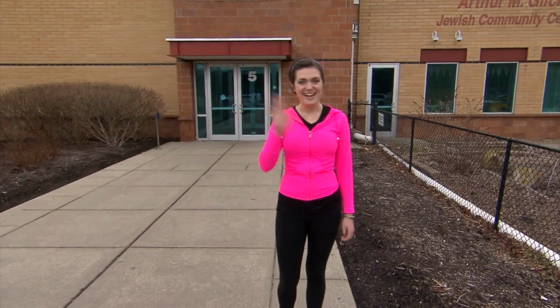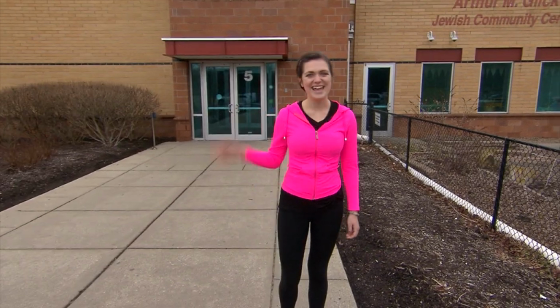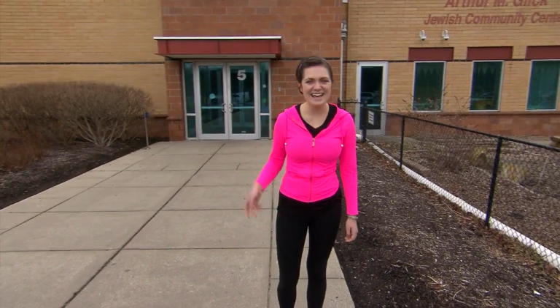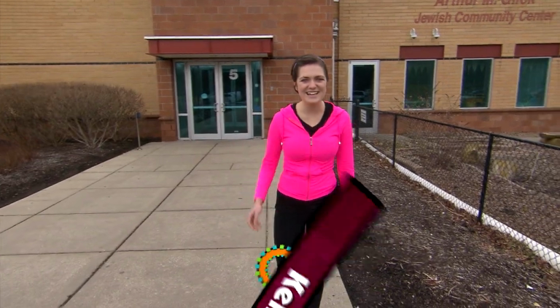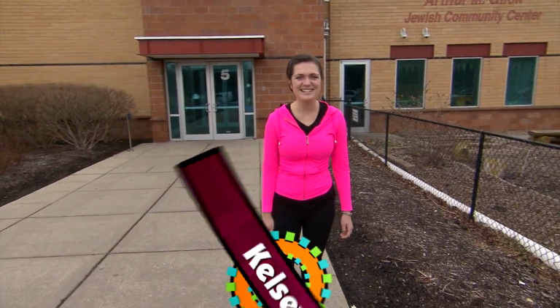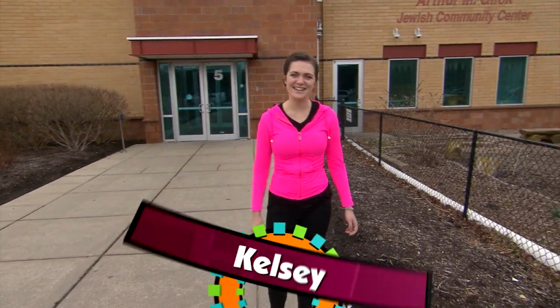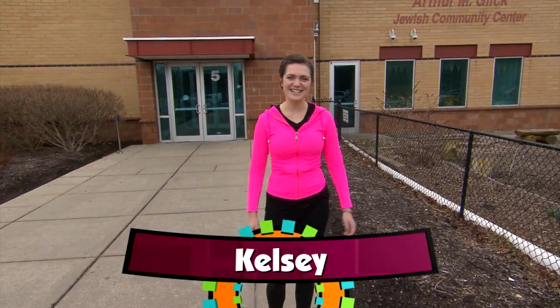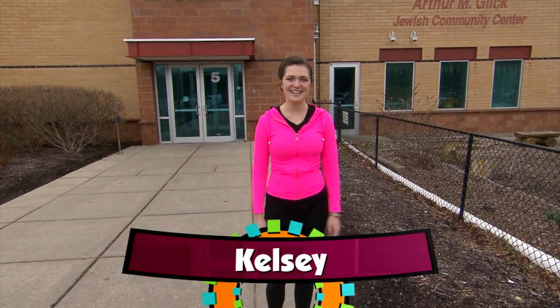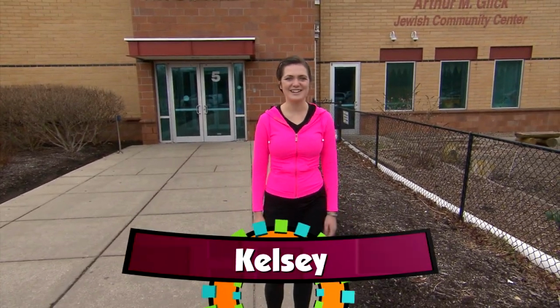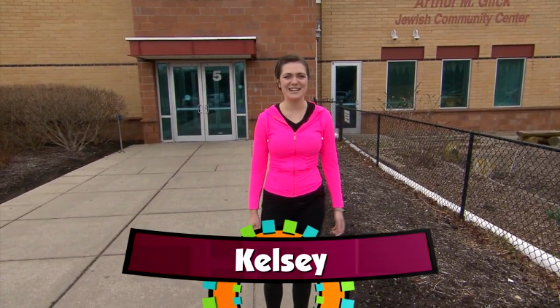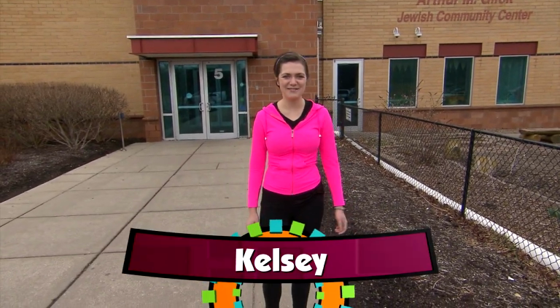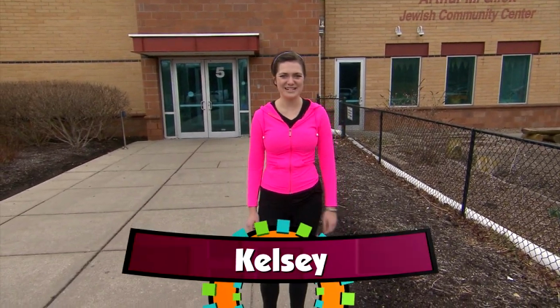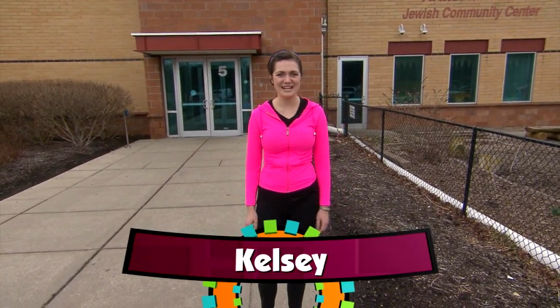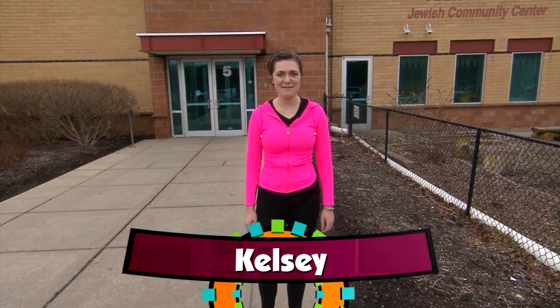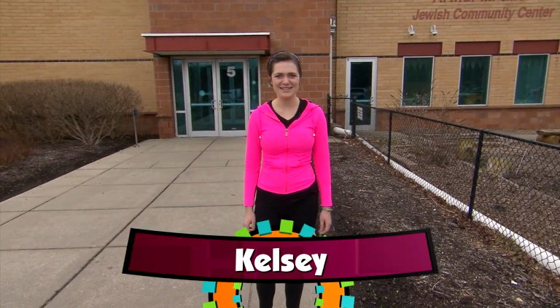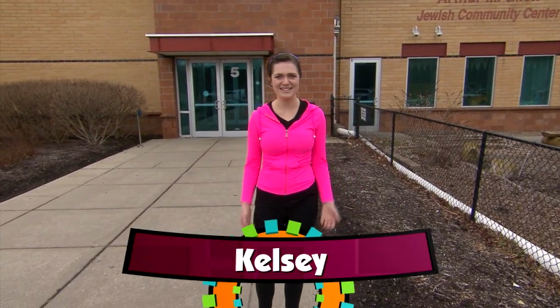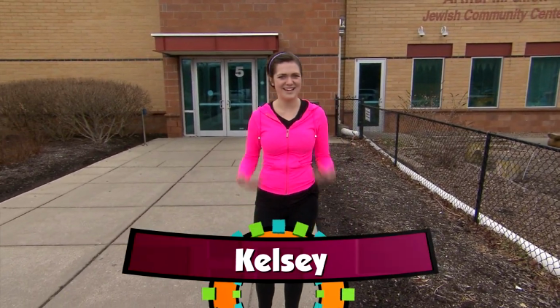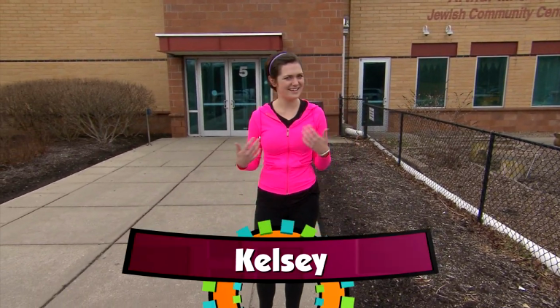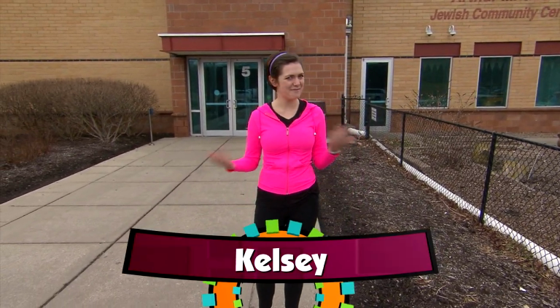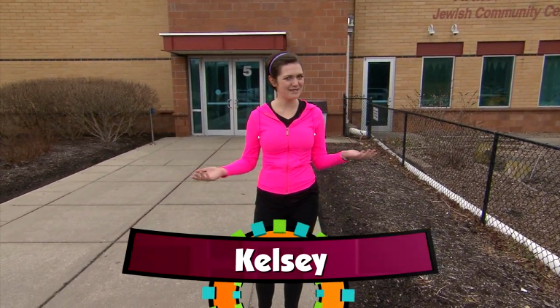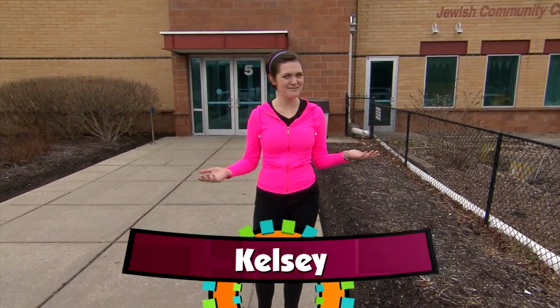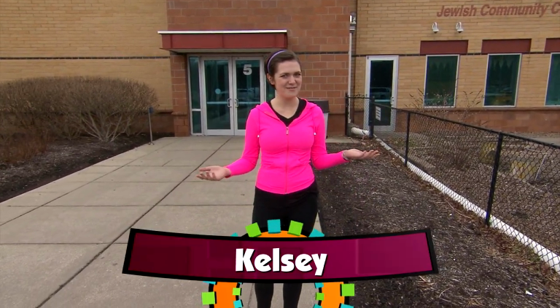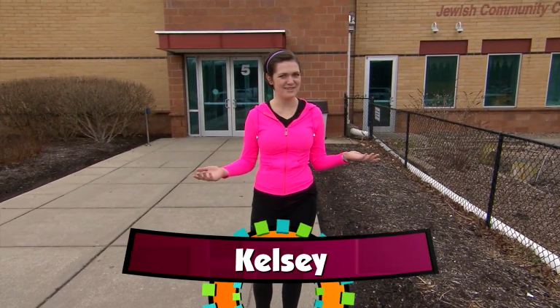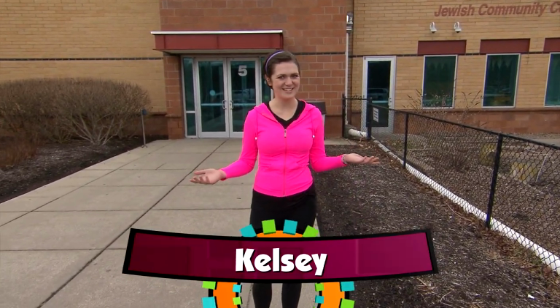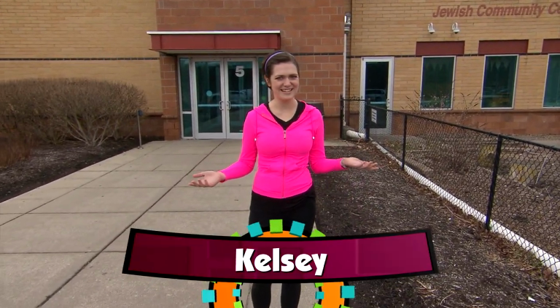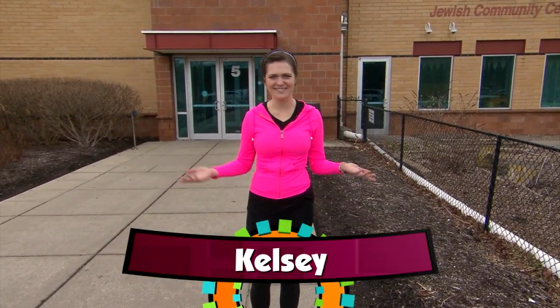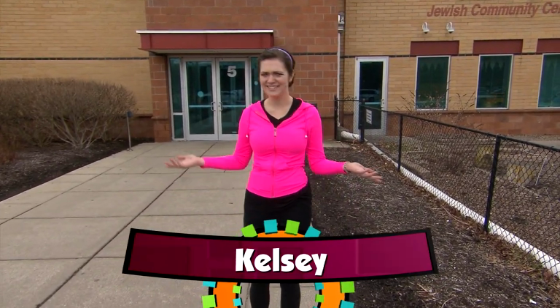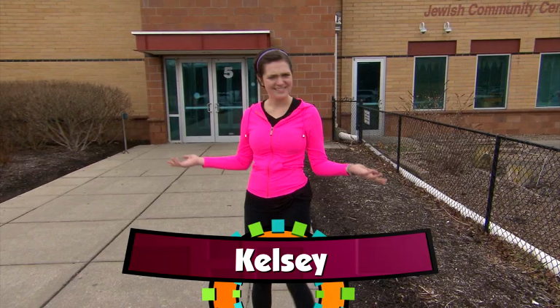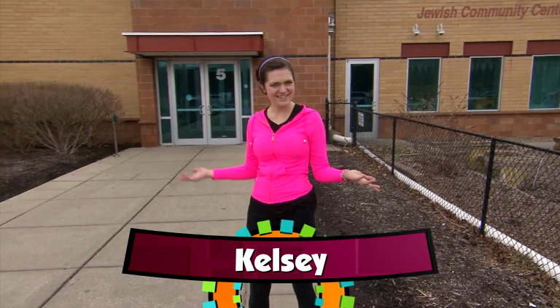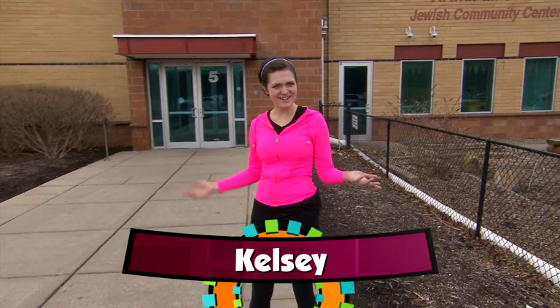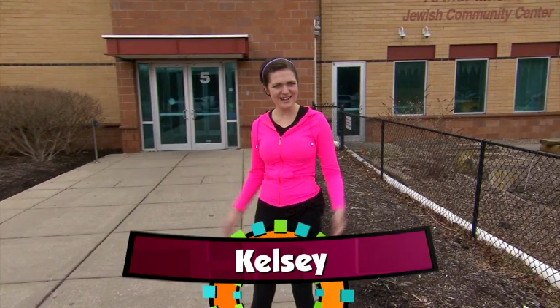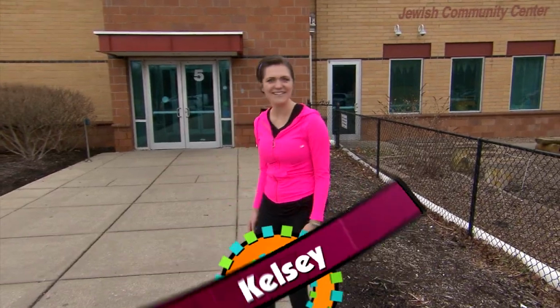Hey guys, Kelsey here. Today we're in Indianapolis and I'm going to learn about fencing. Let's go check it out.